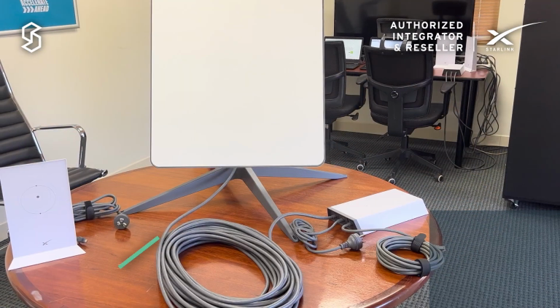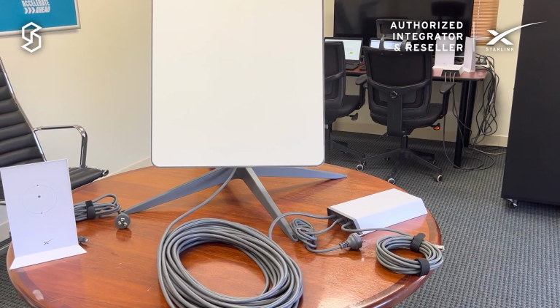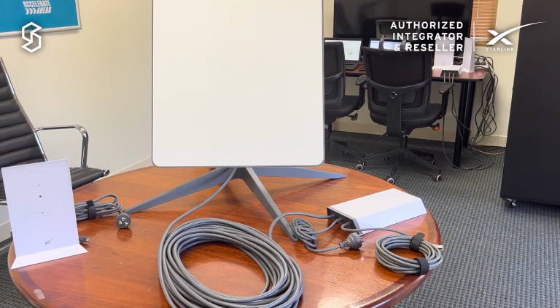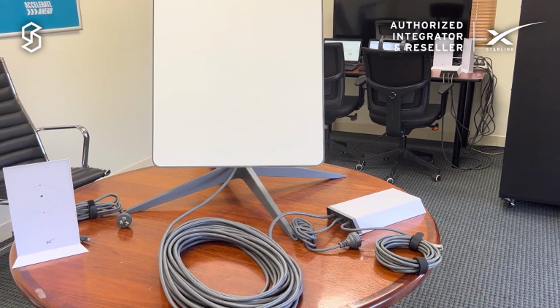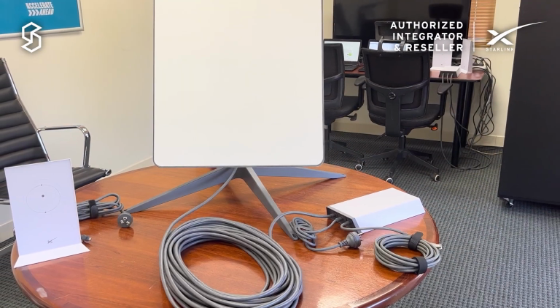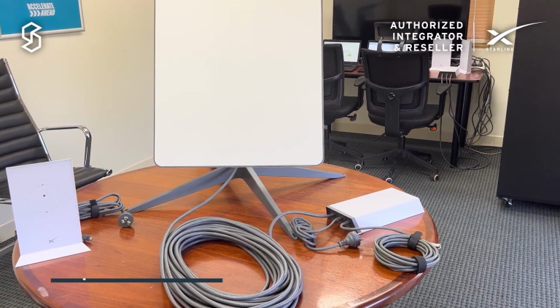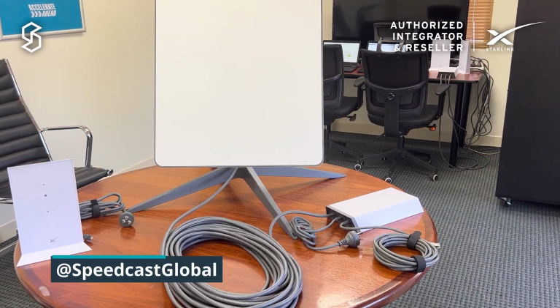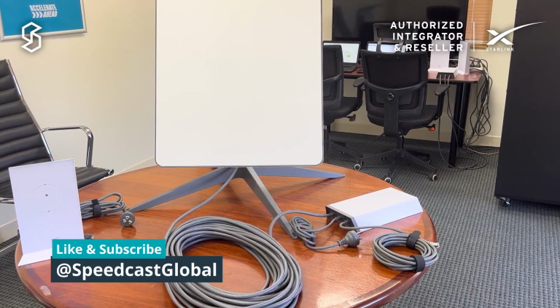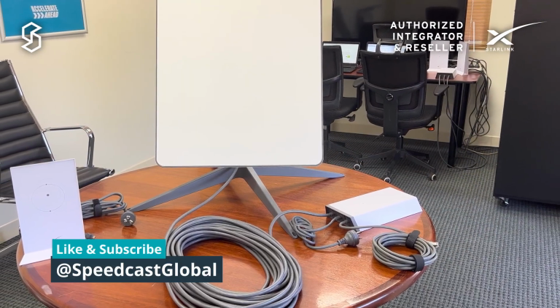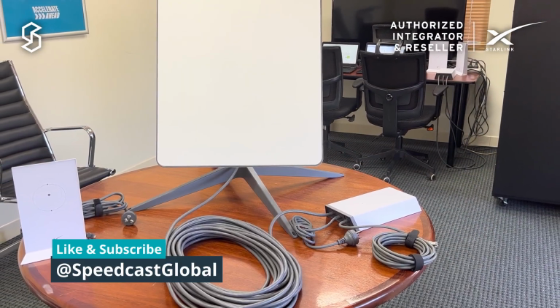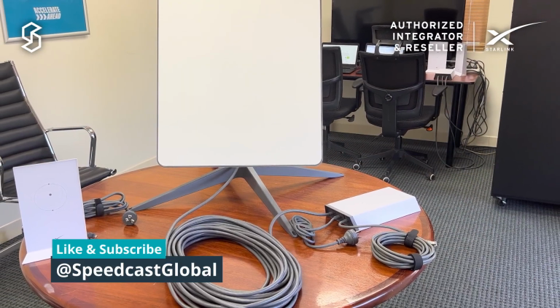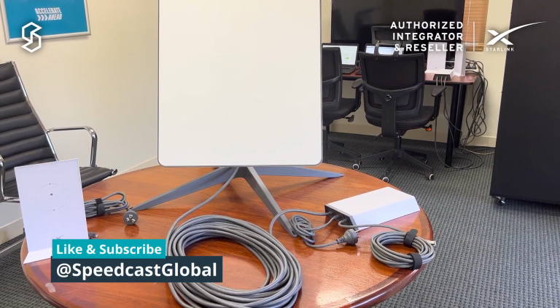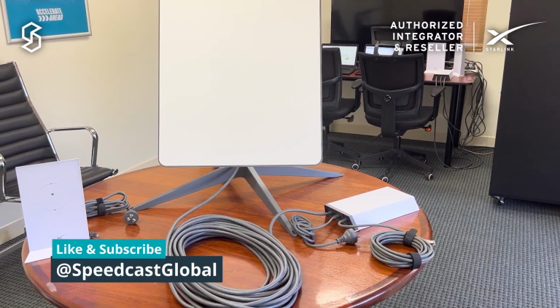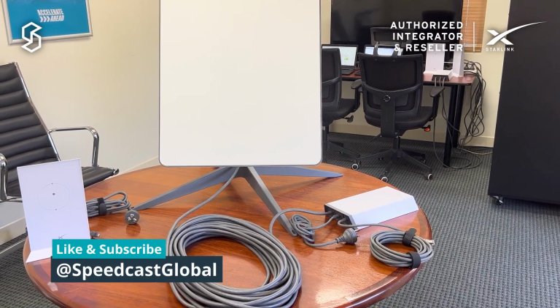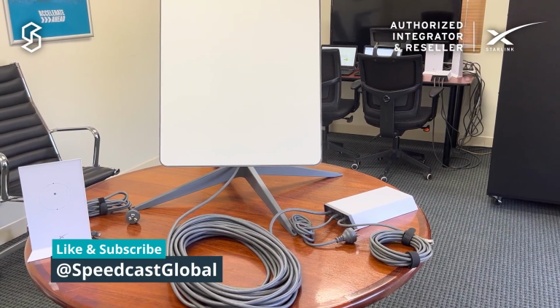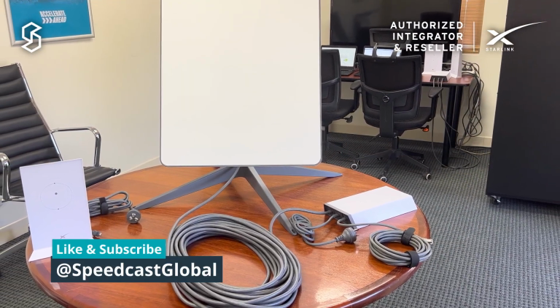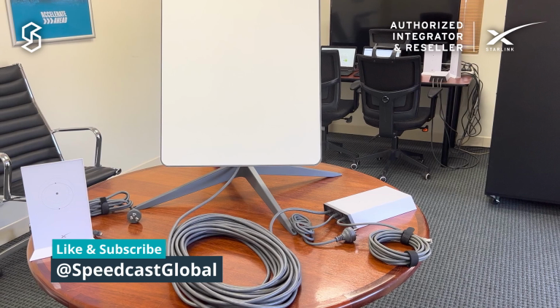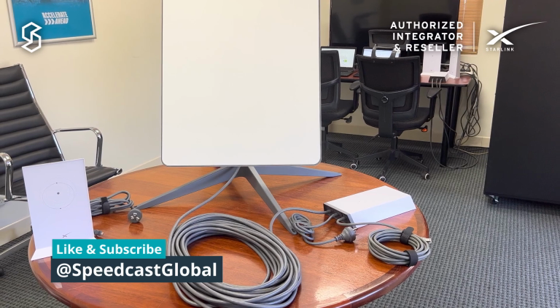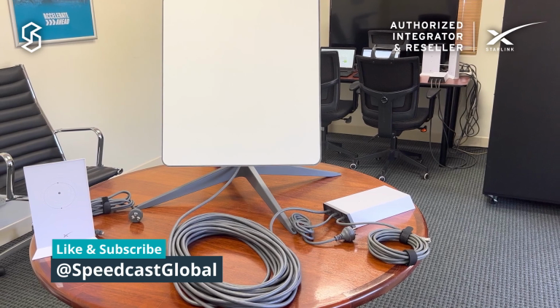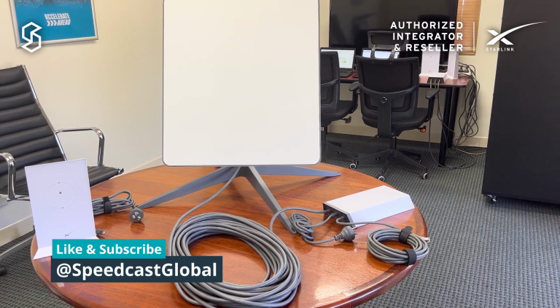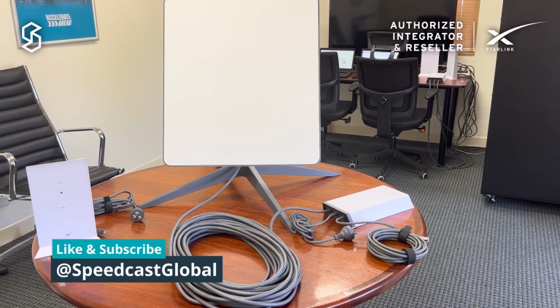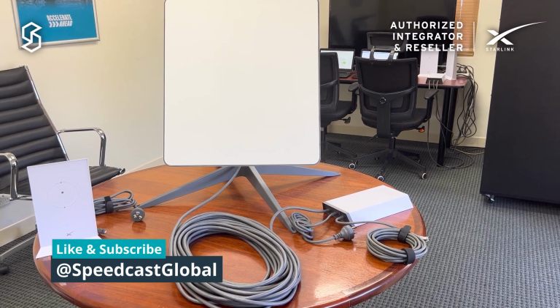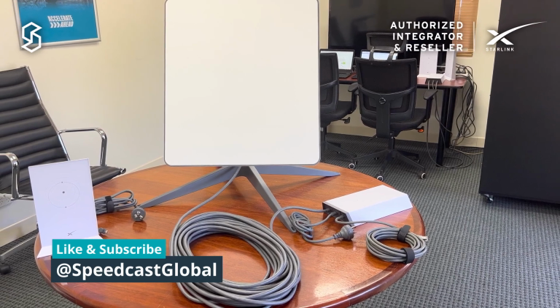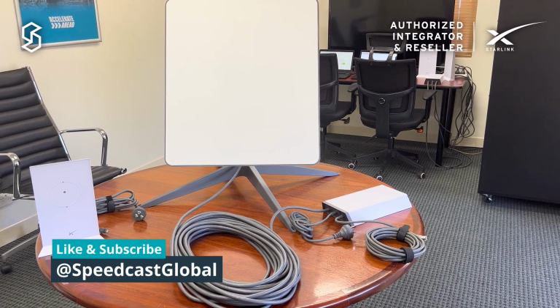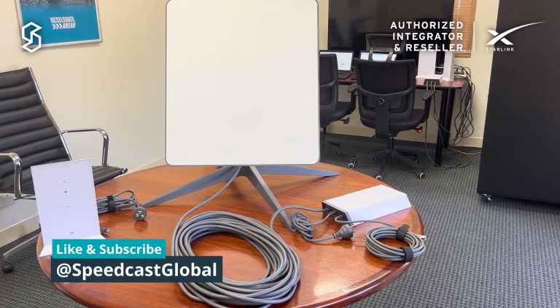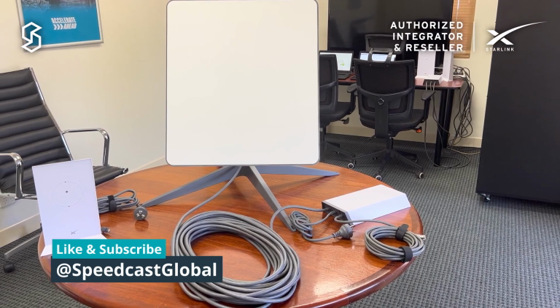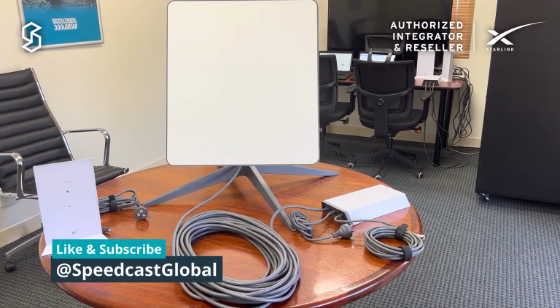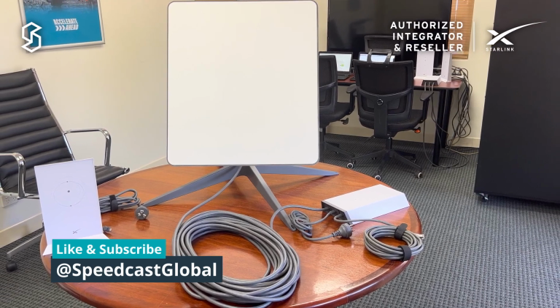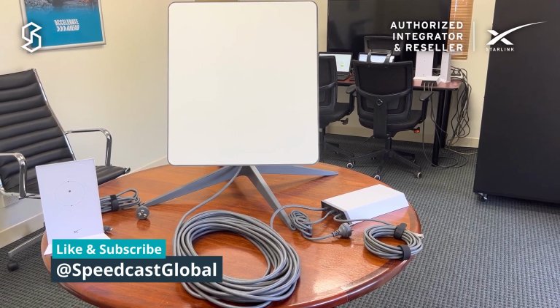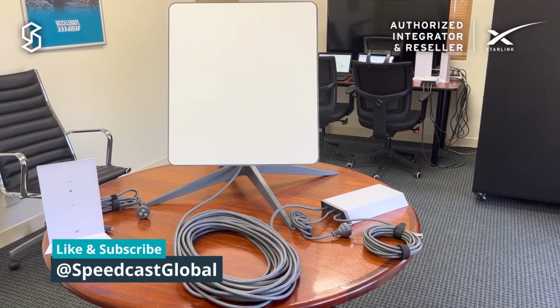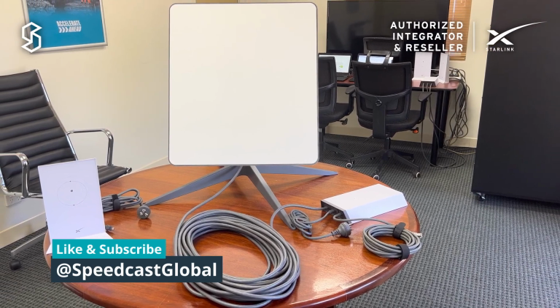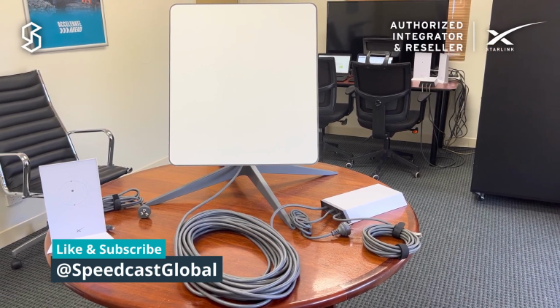So this is the Starlink Business High Performance Kit. Thanks for watching and stay tuned for the next video.